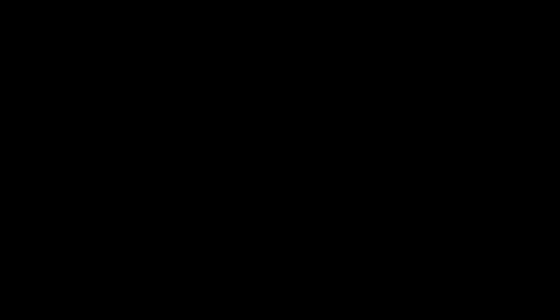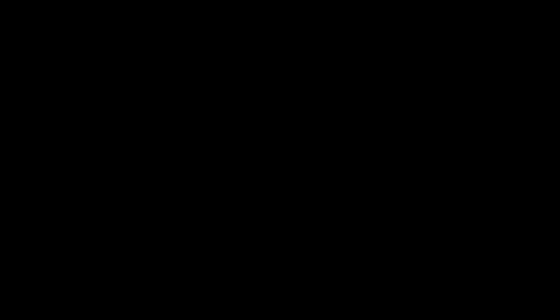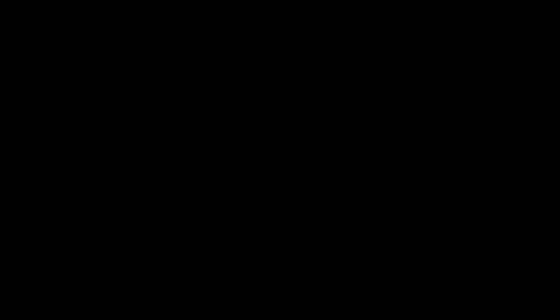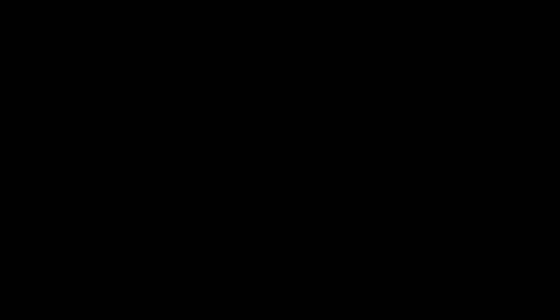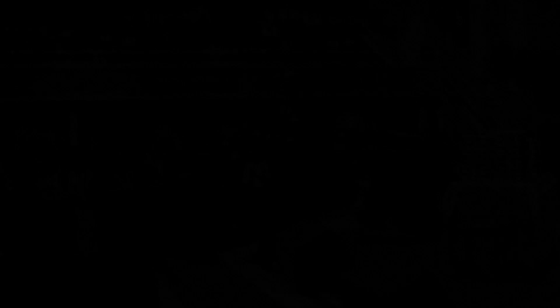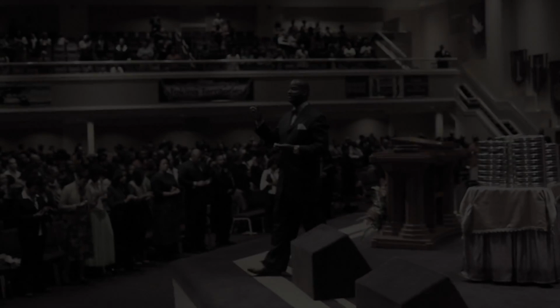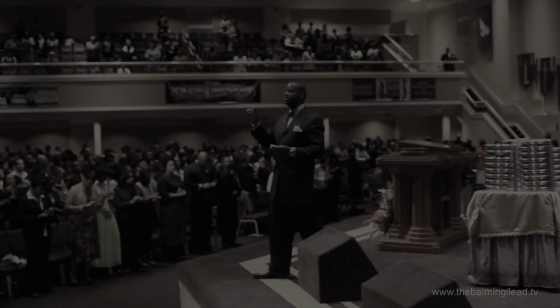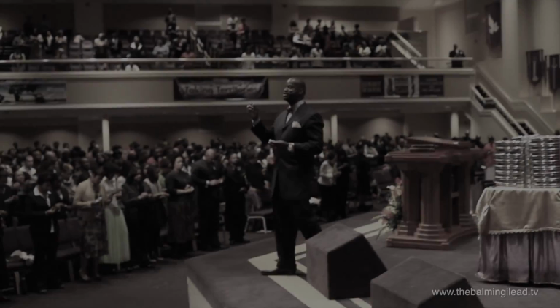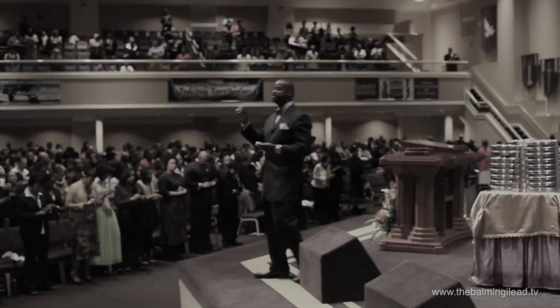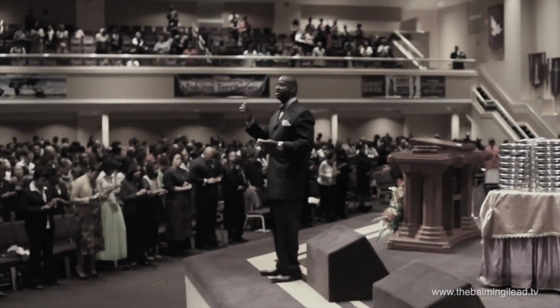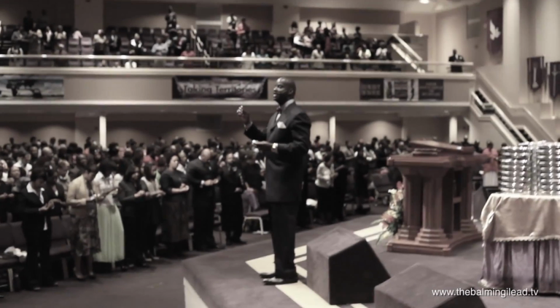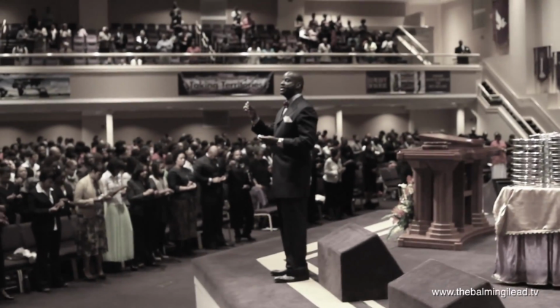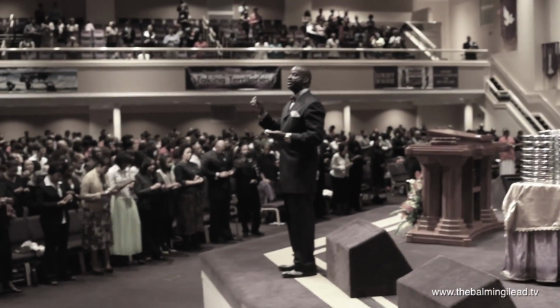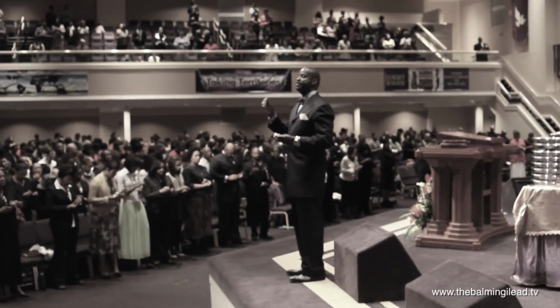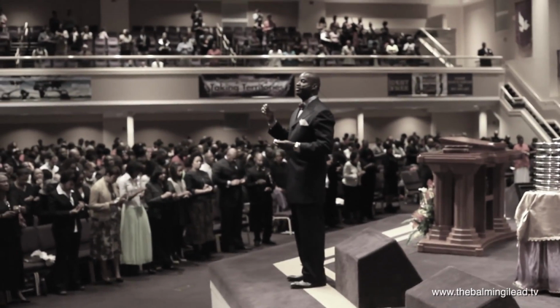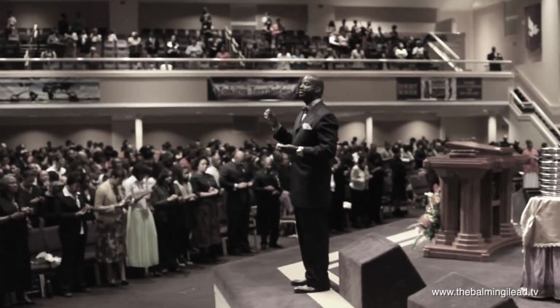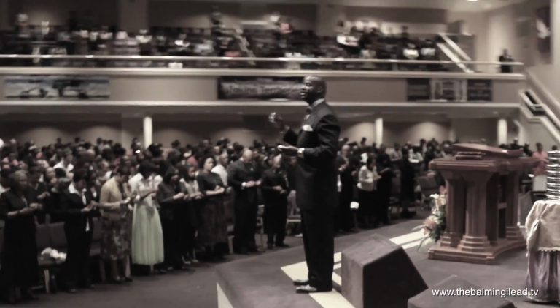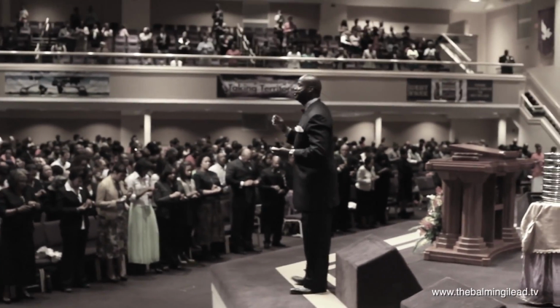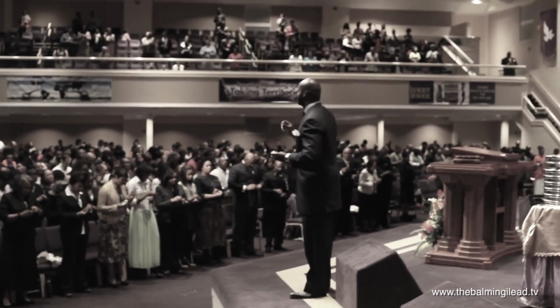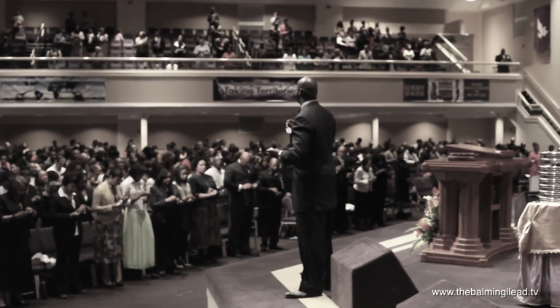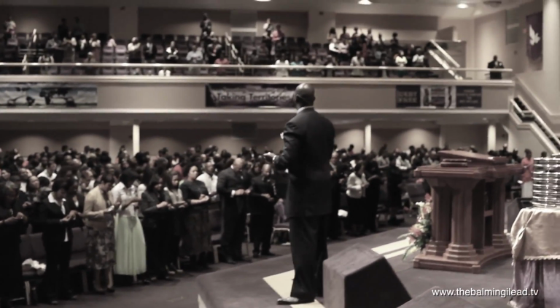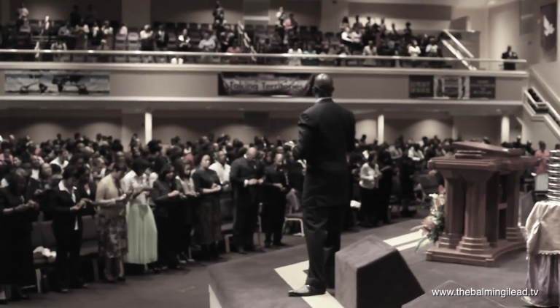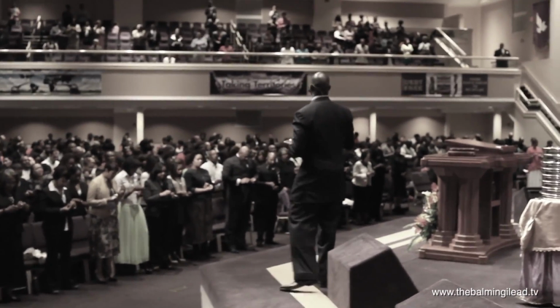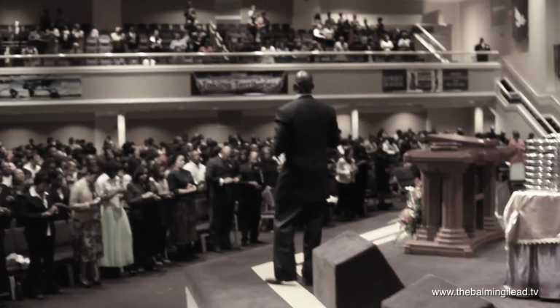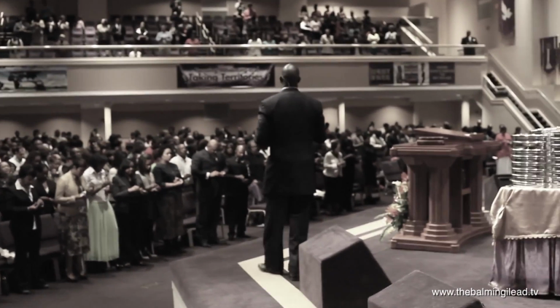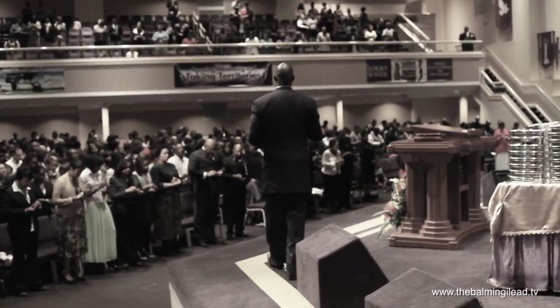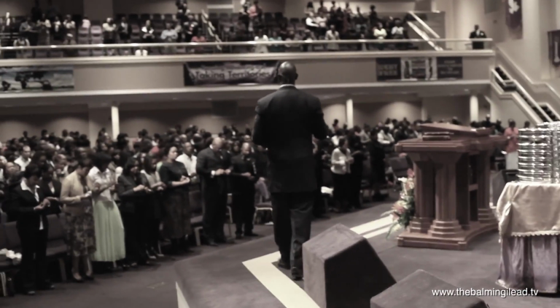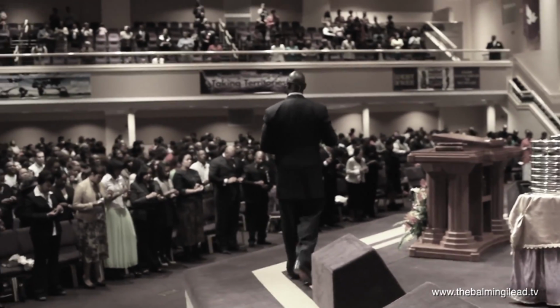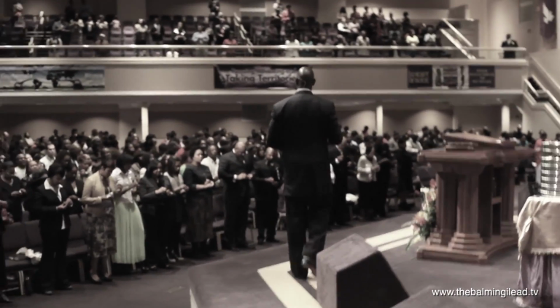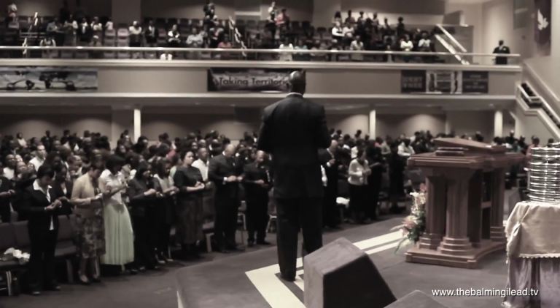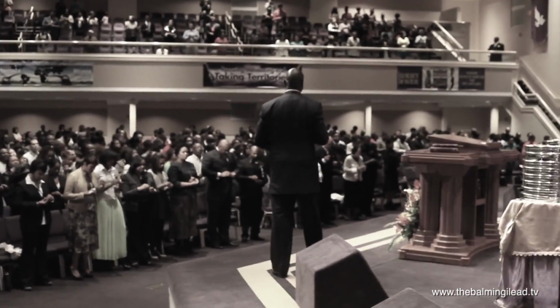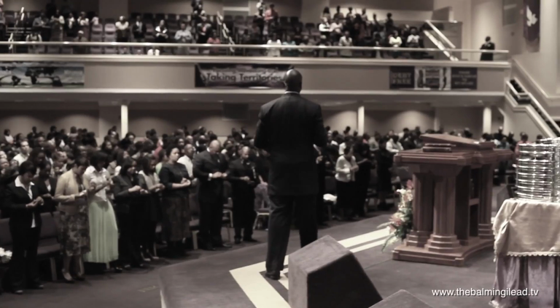This represents the body of Jesus. If you remove the aluminum foil, this represents the blood.